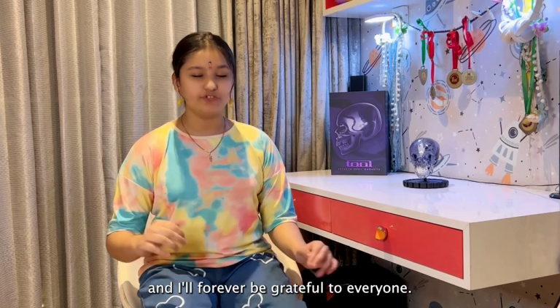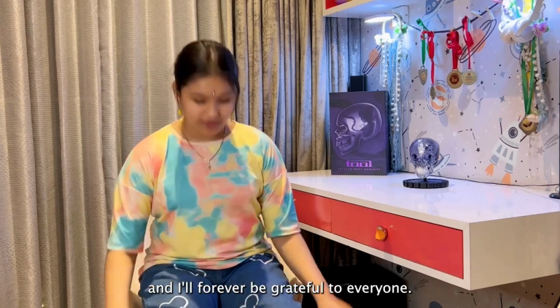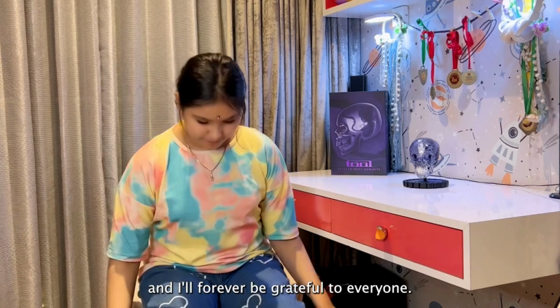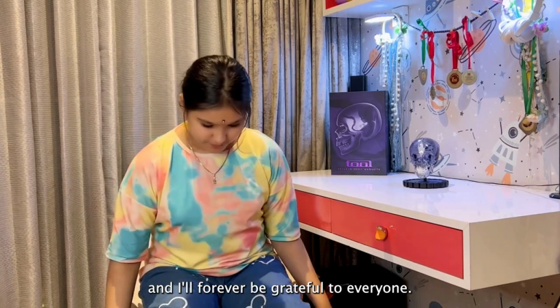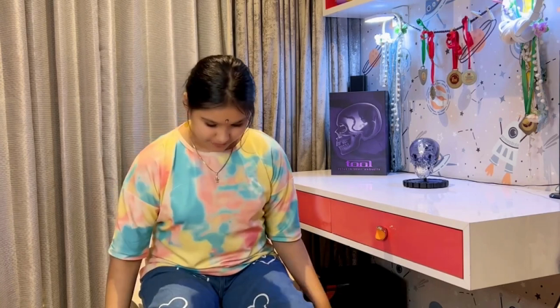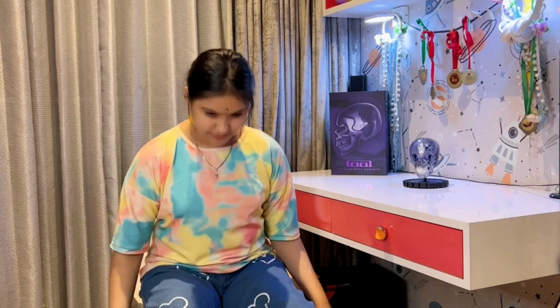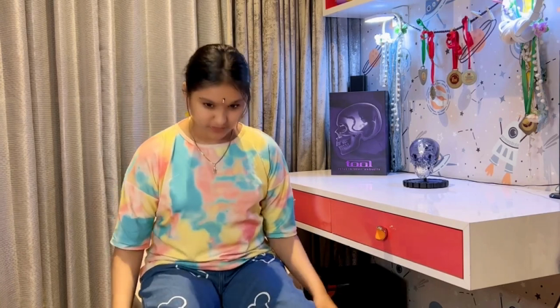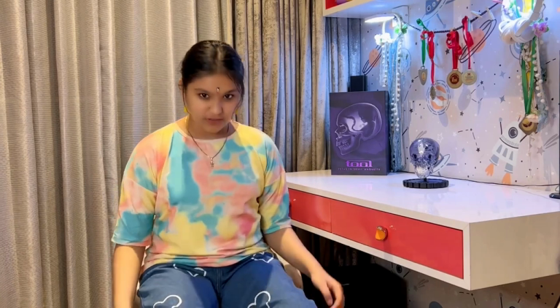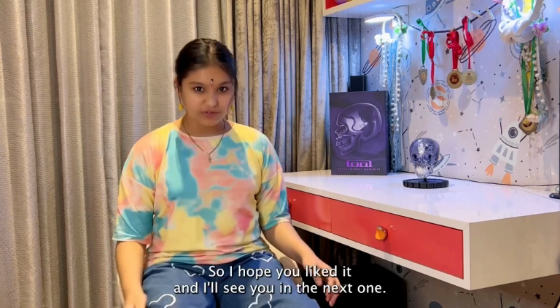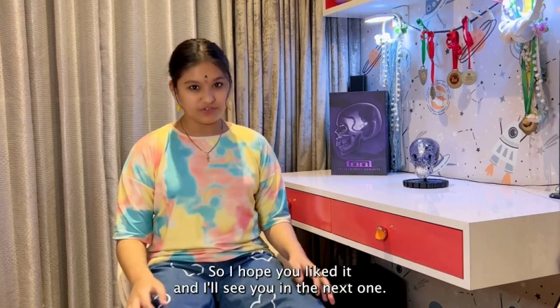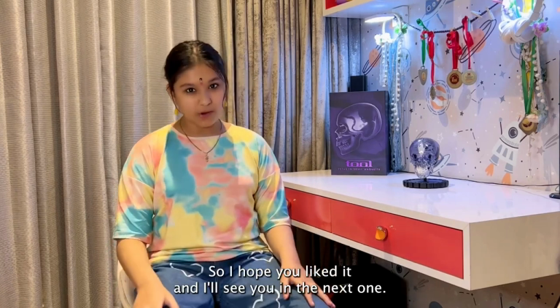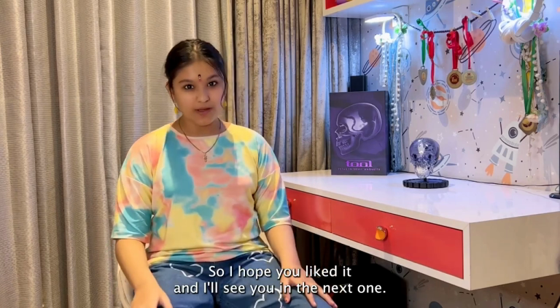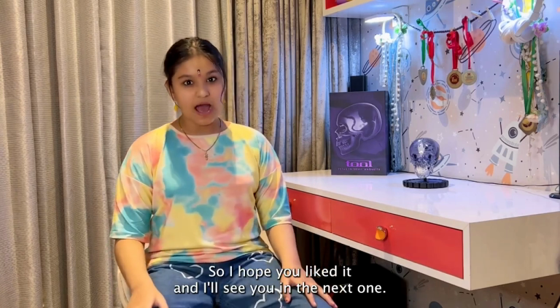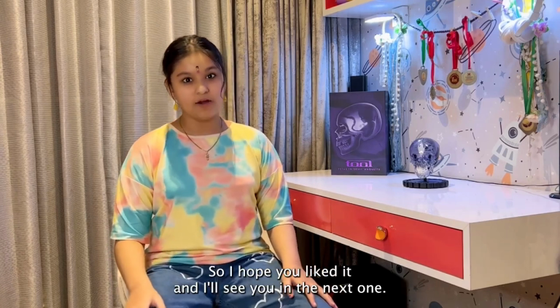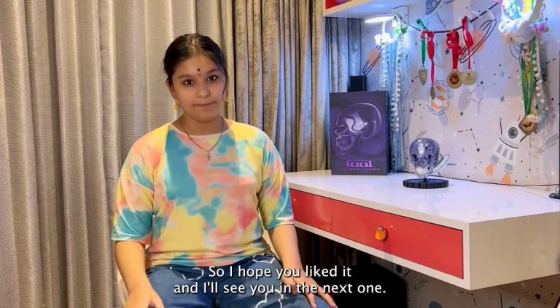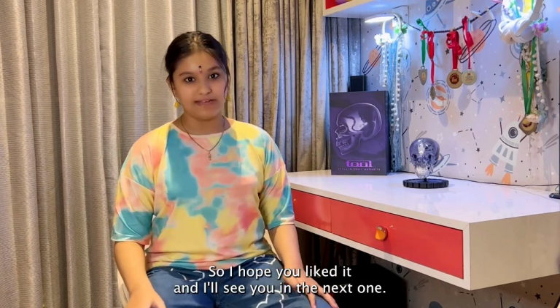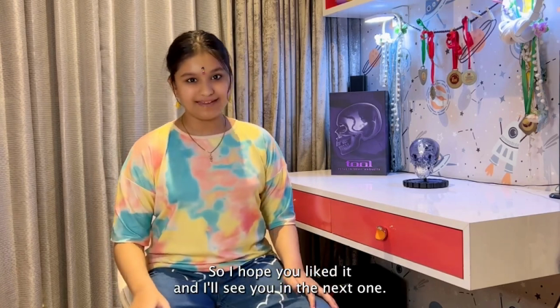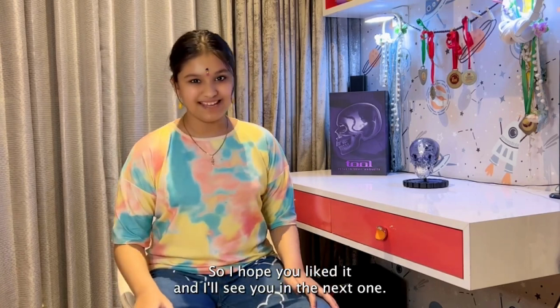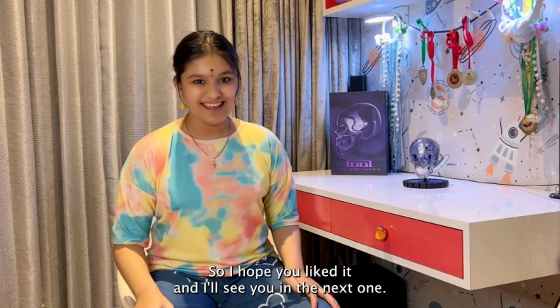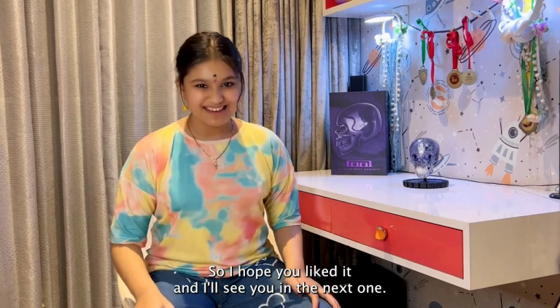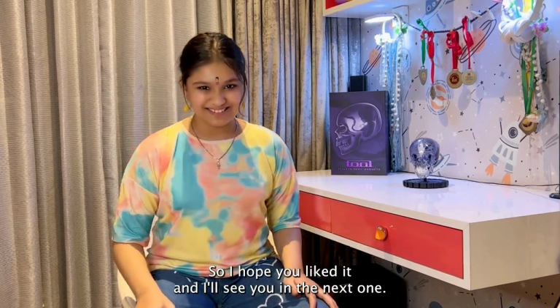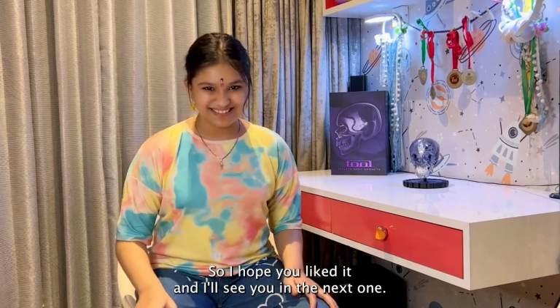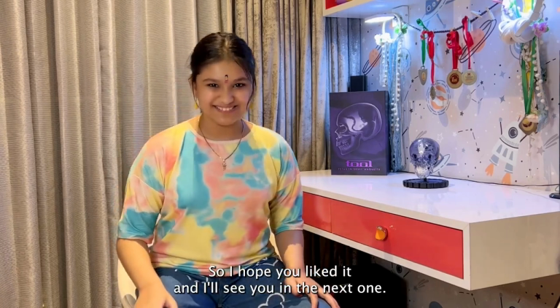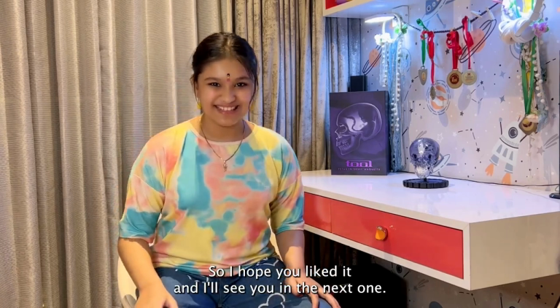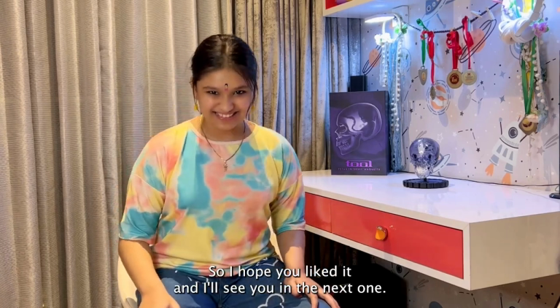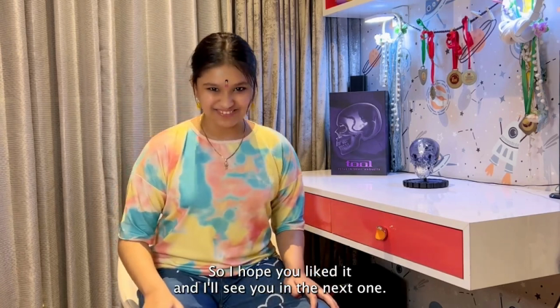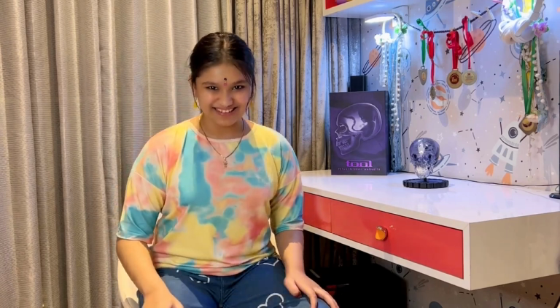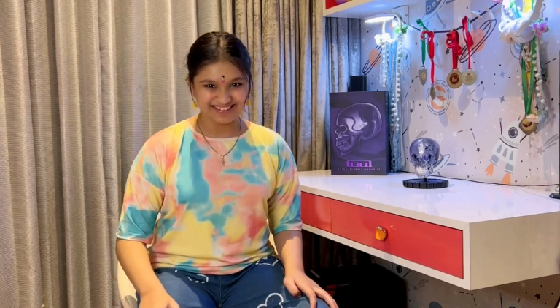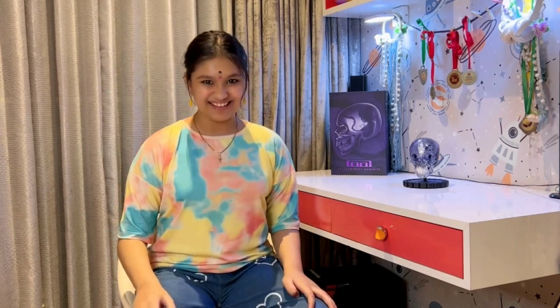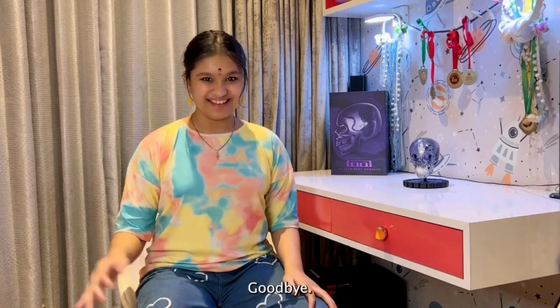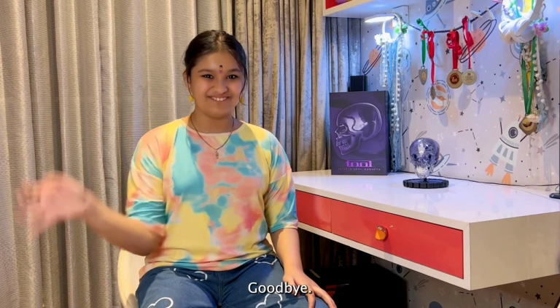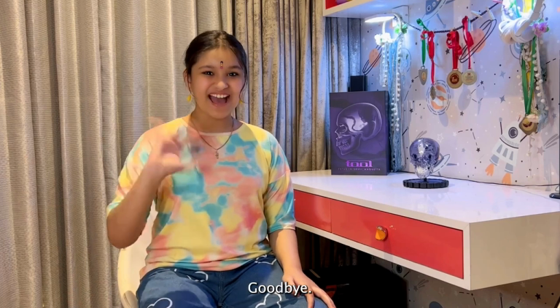Thank you all so much and I'll forever be grateful to everyone. I hope you liked it and I'll see you in the next one. Goodbye!